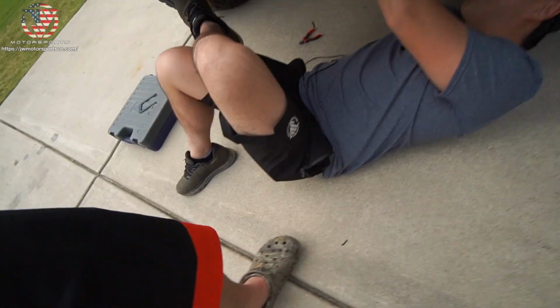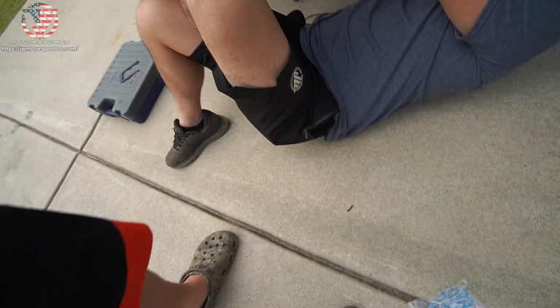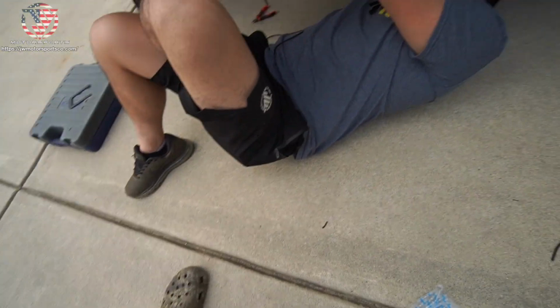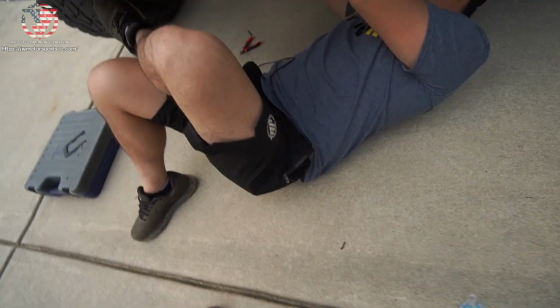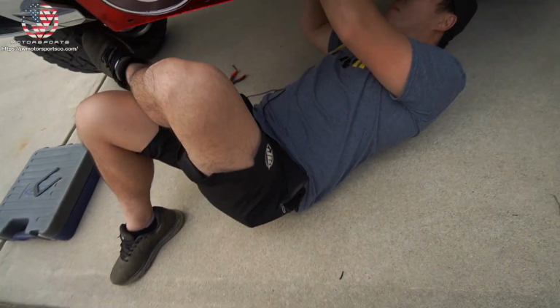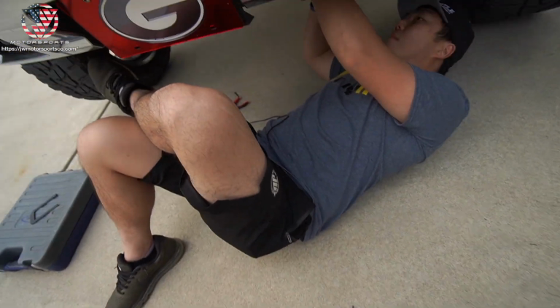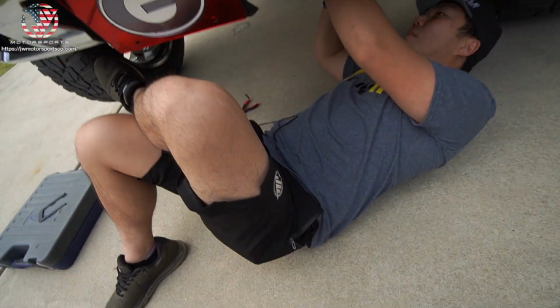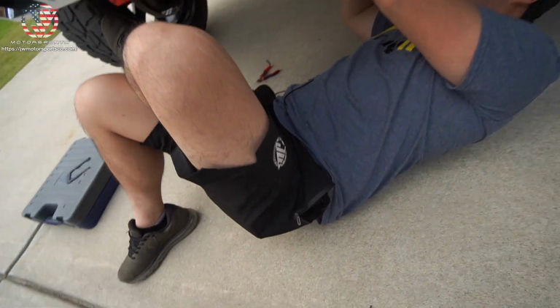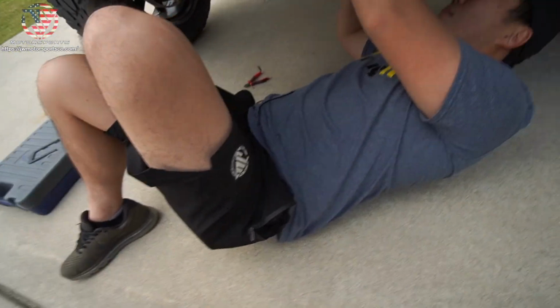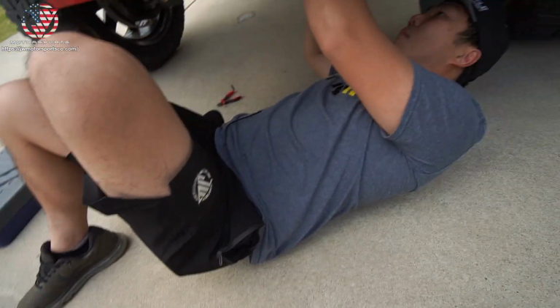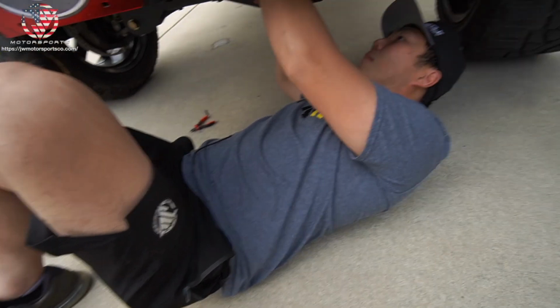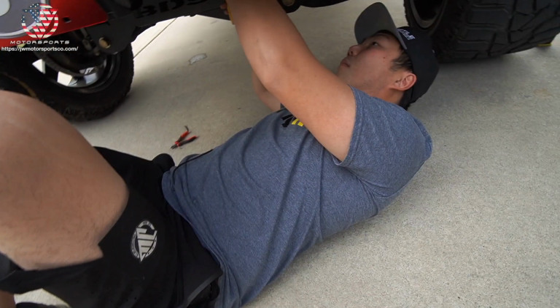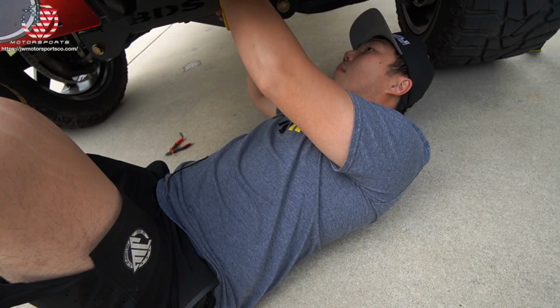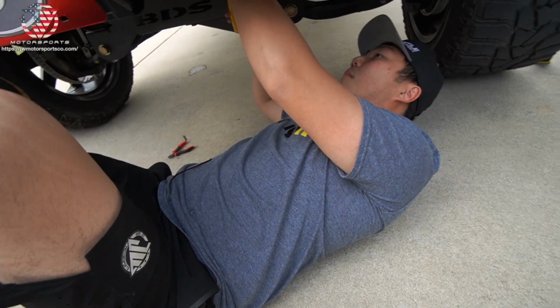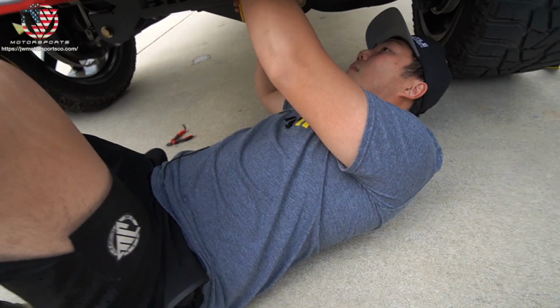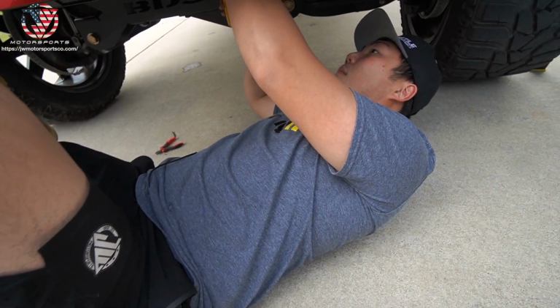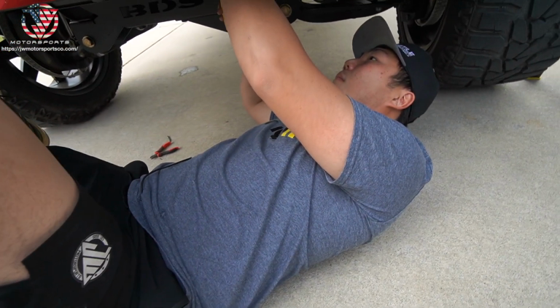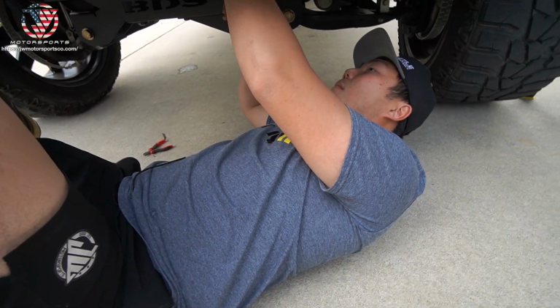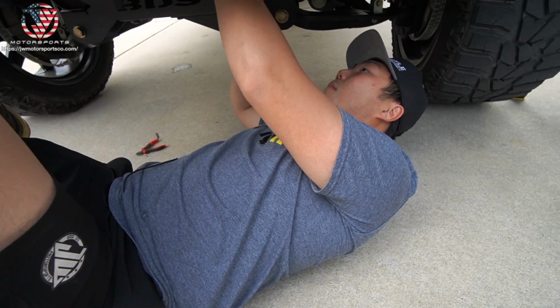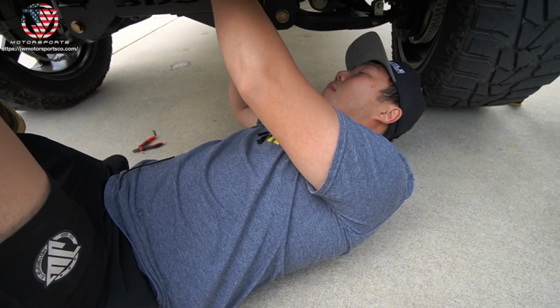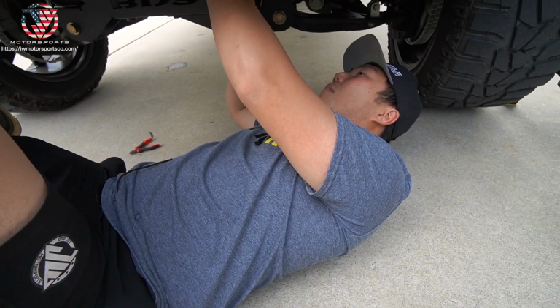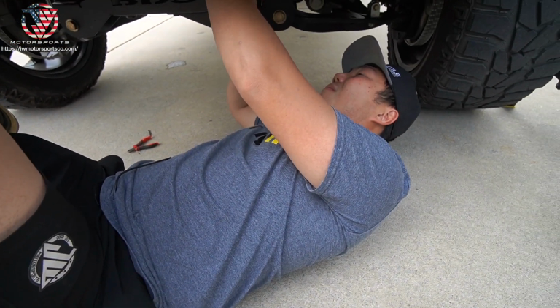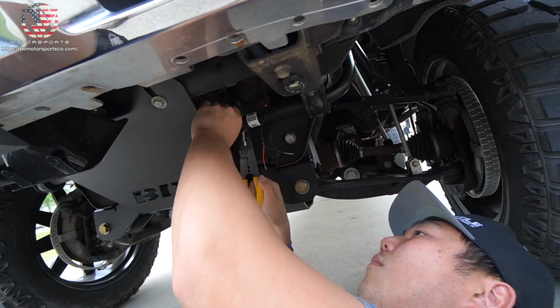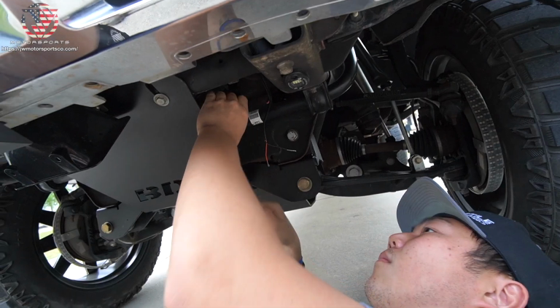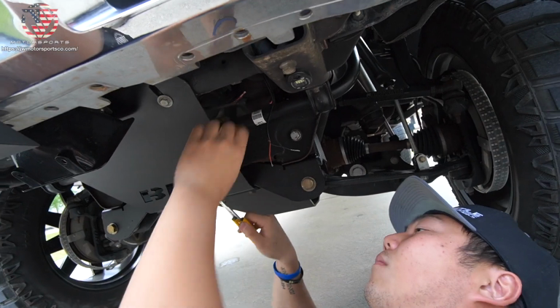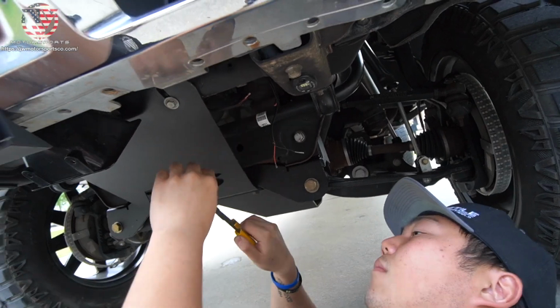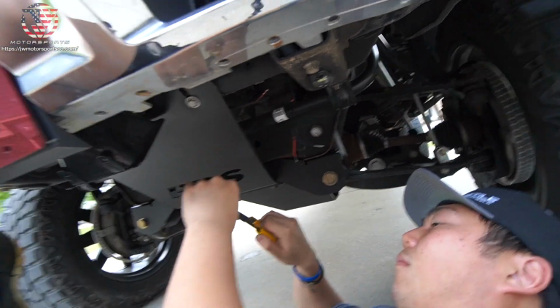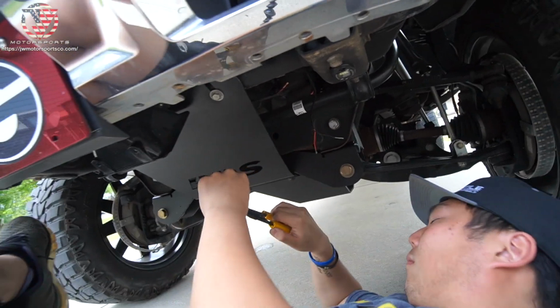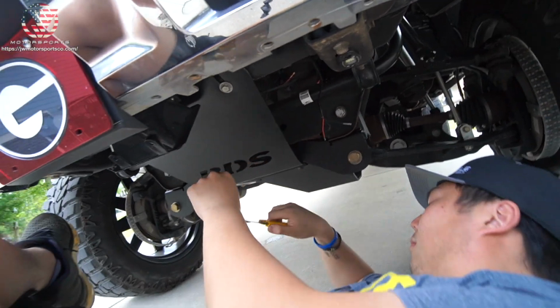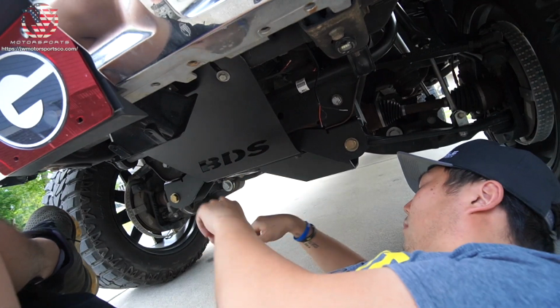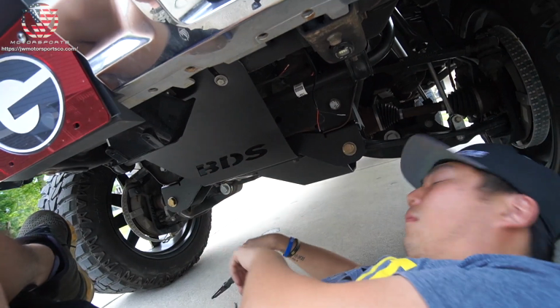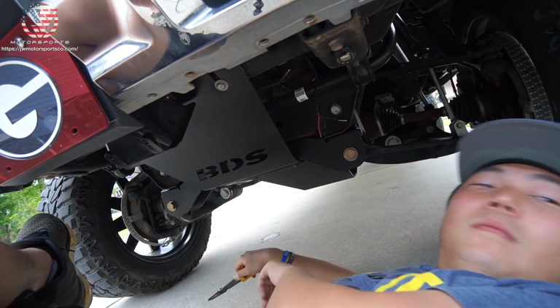JW himself down here connecting it to the rock light harness.